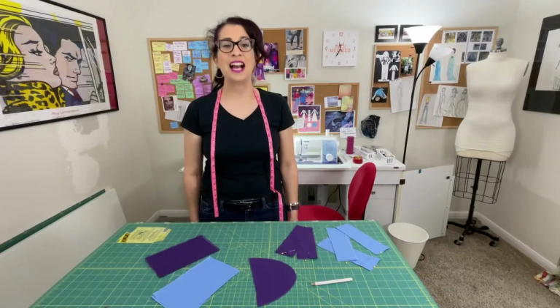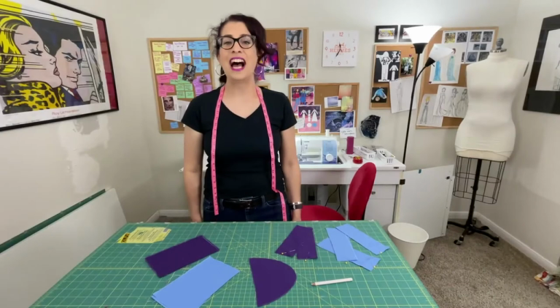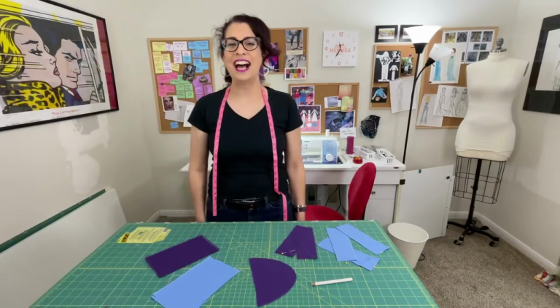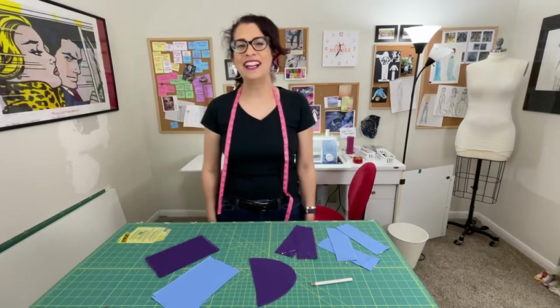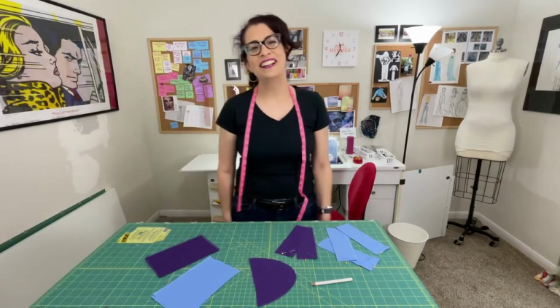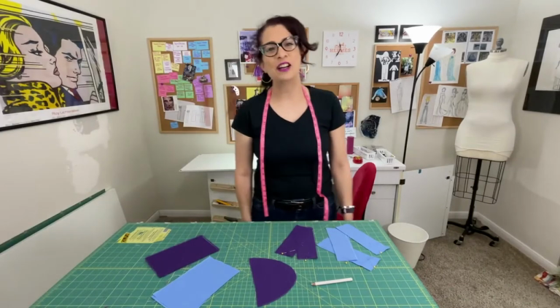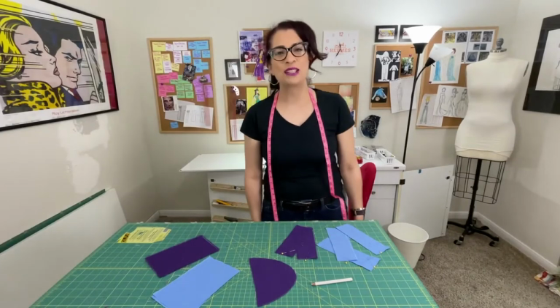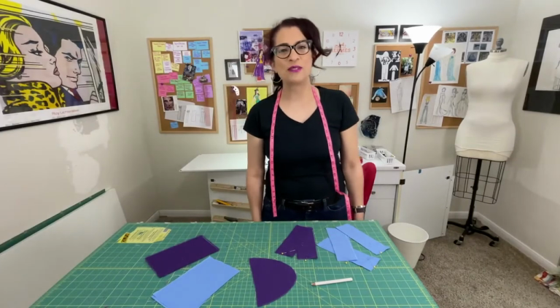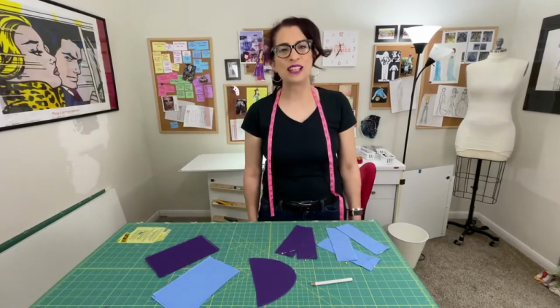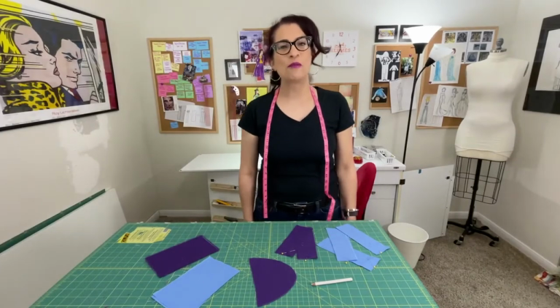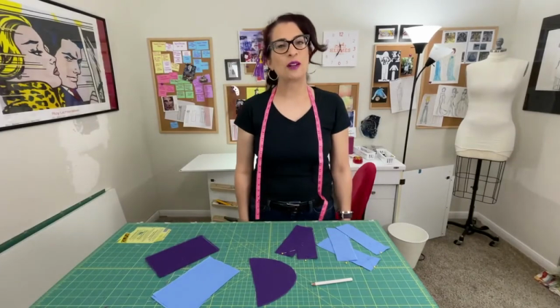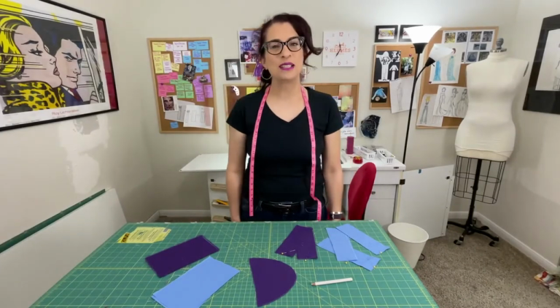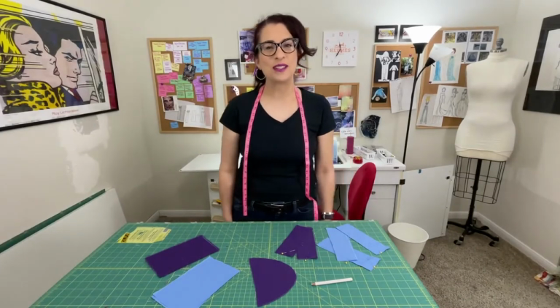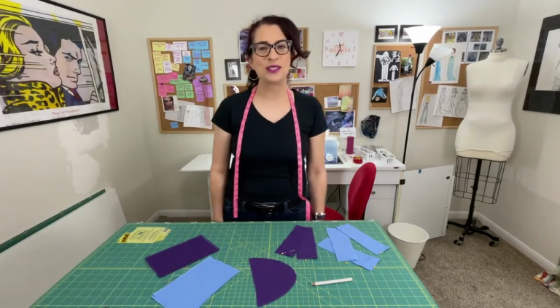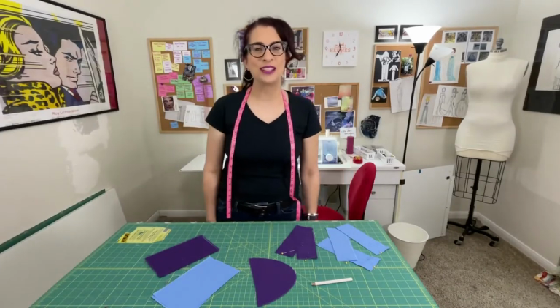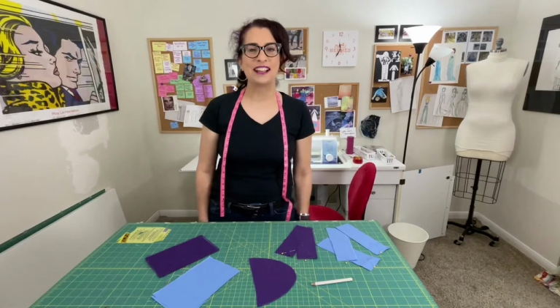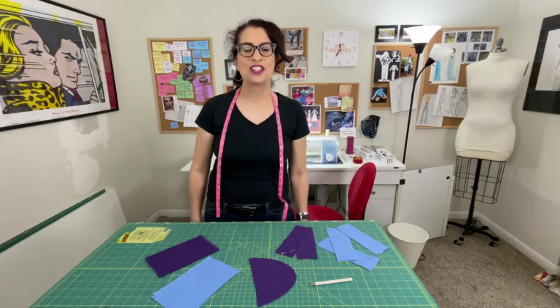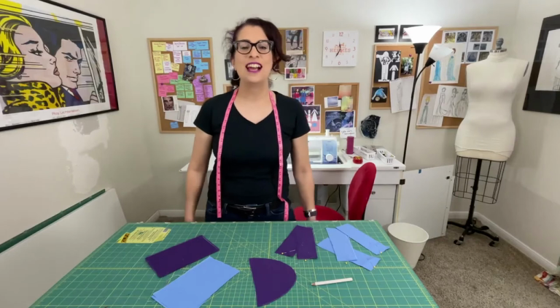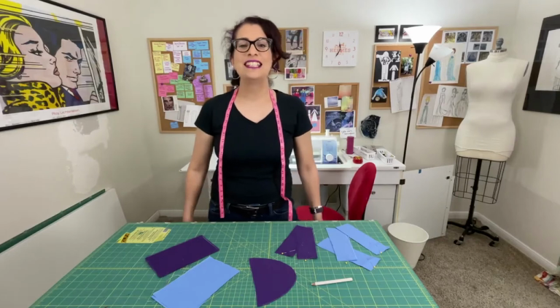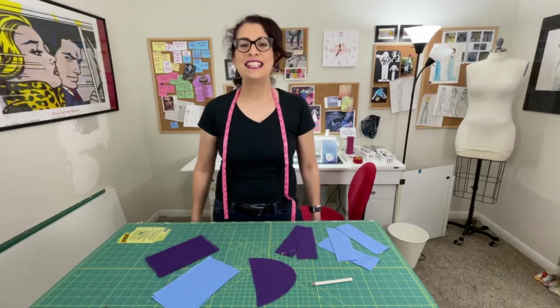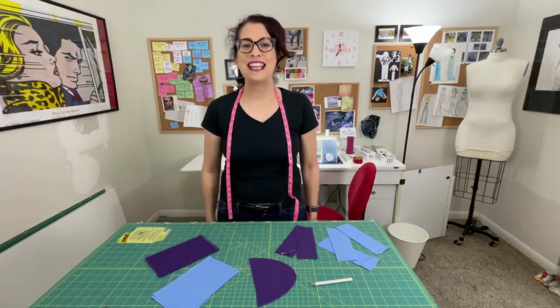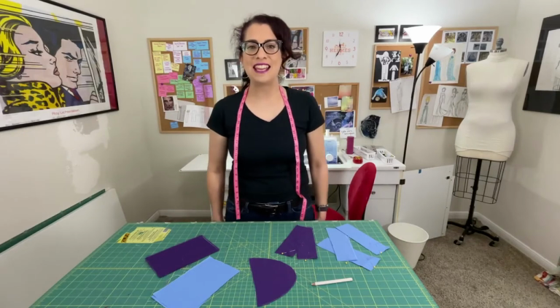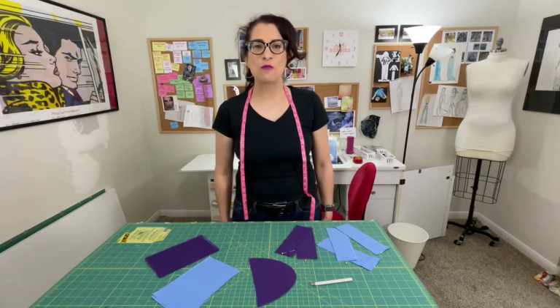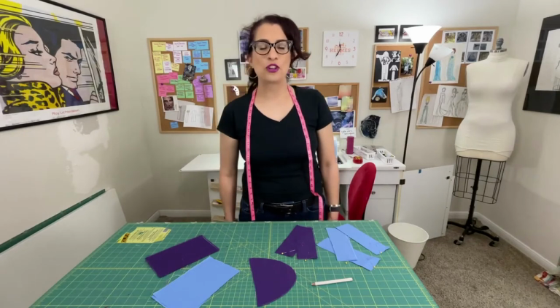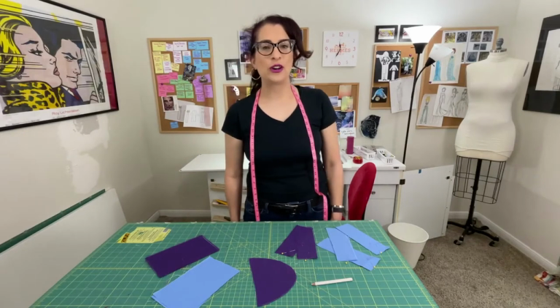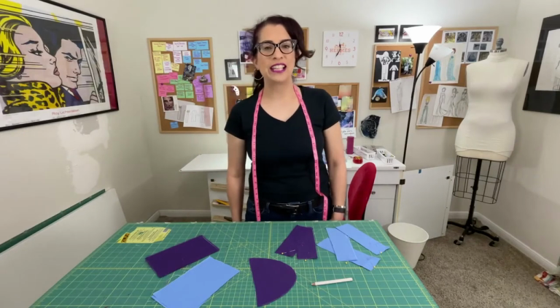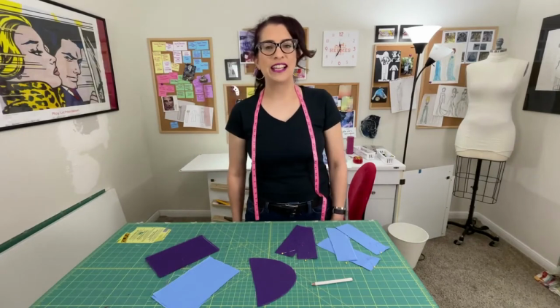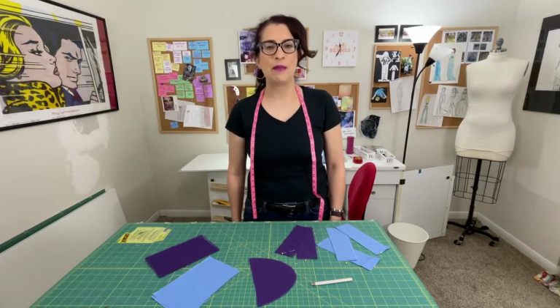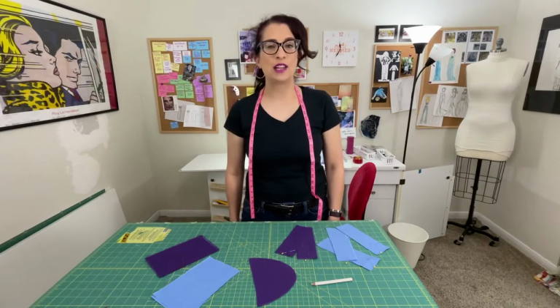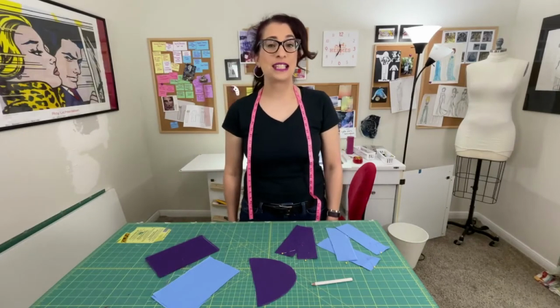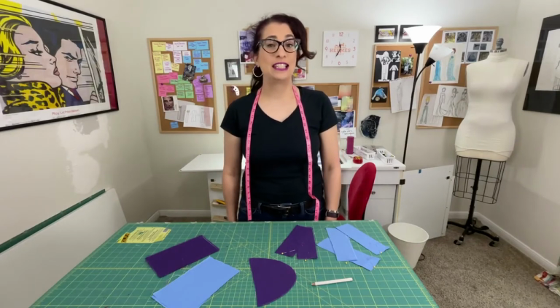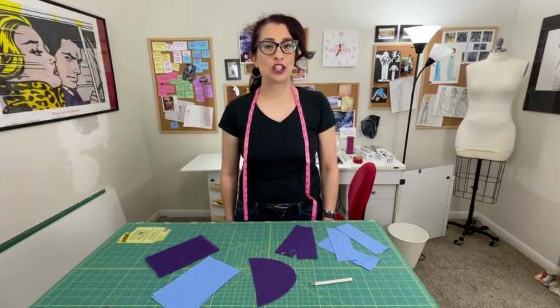Hi, I'm Toni. Welcome to Sew Sew Lounge. Today, we're talking about stitches.